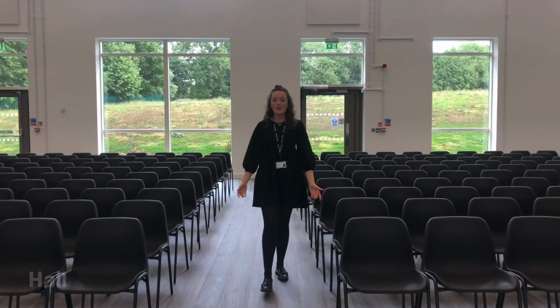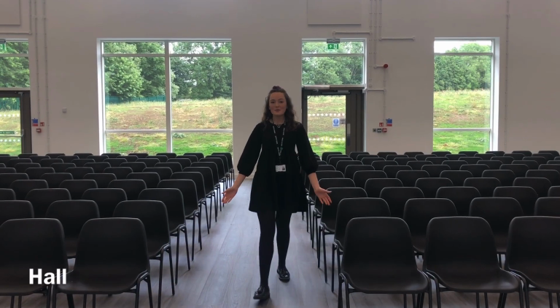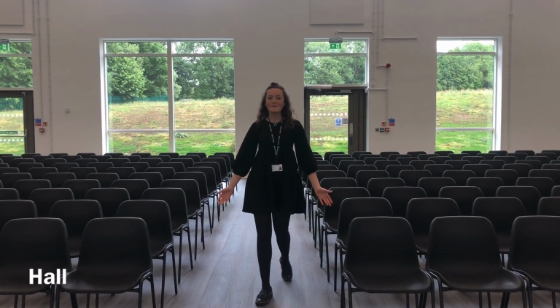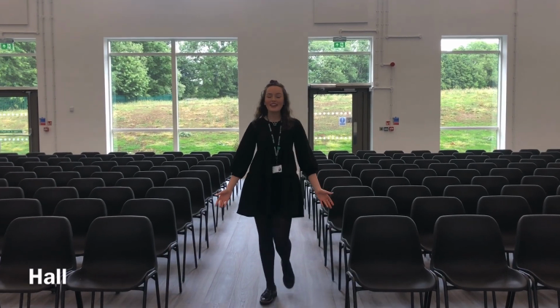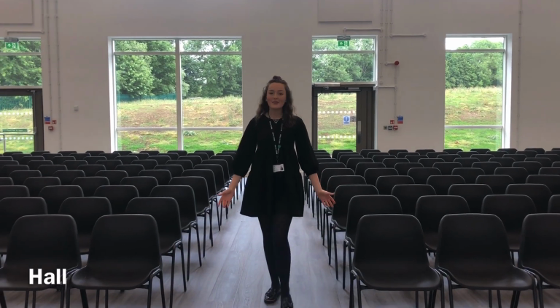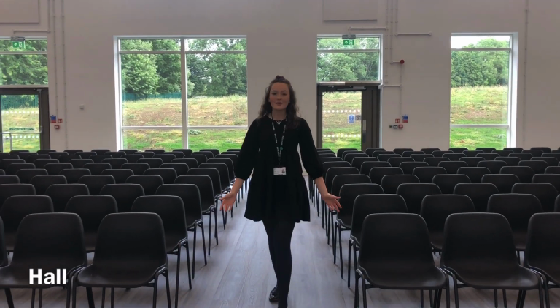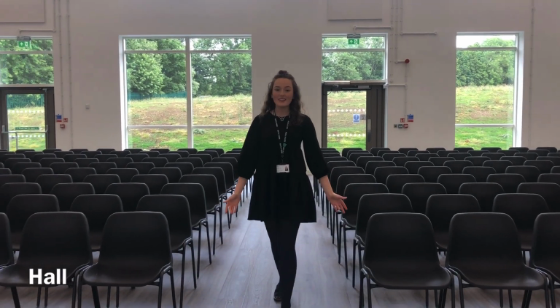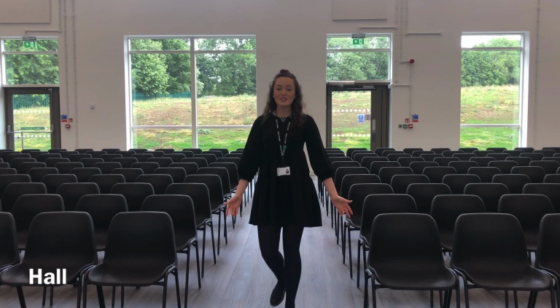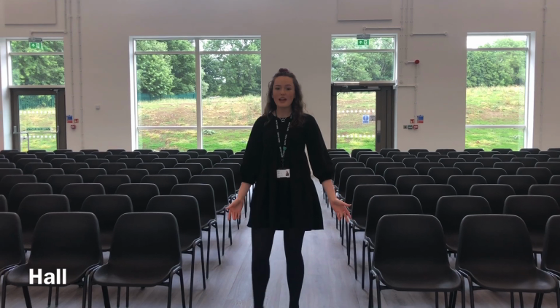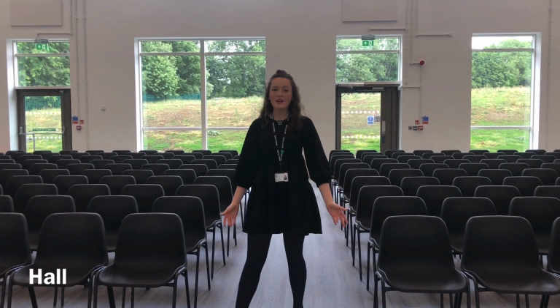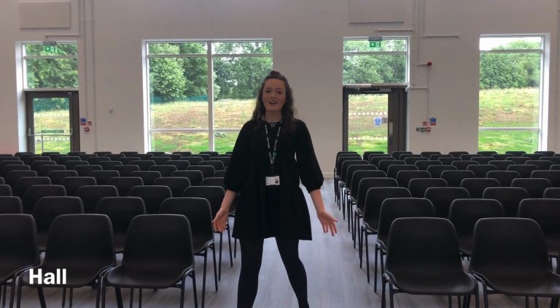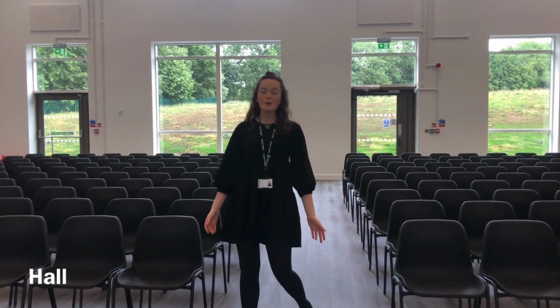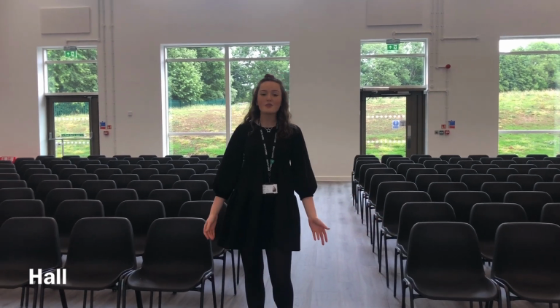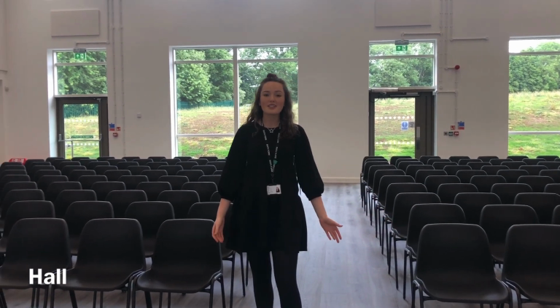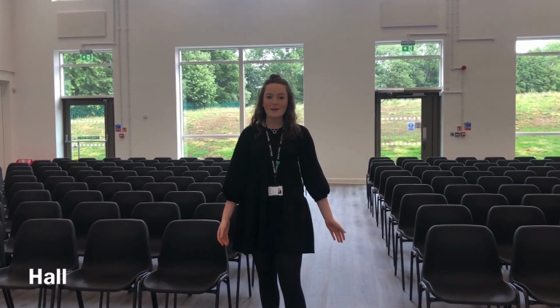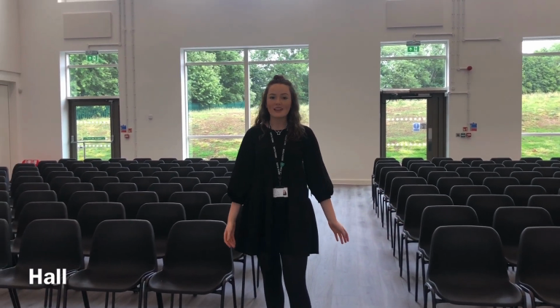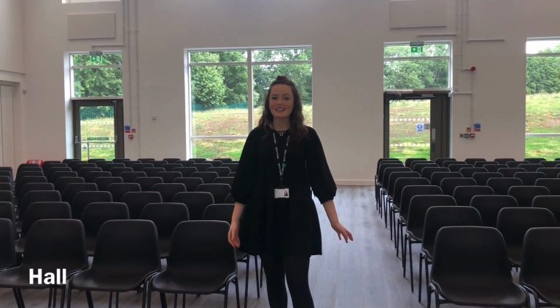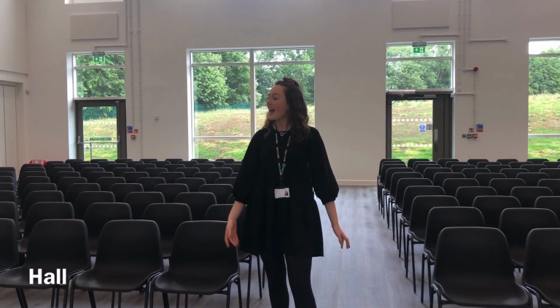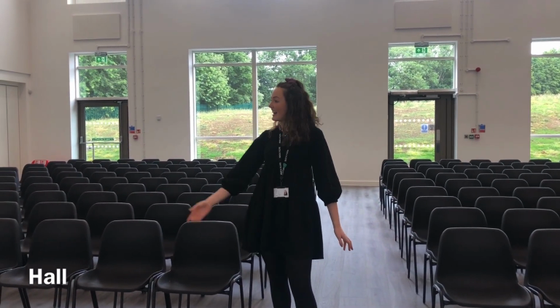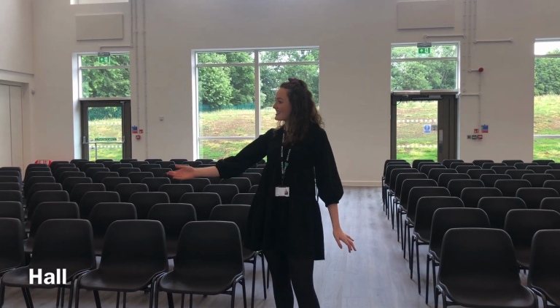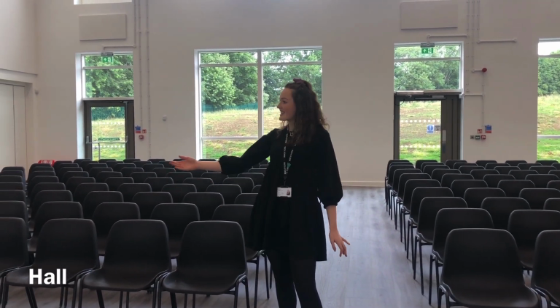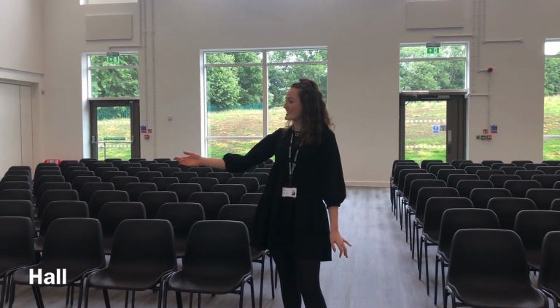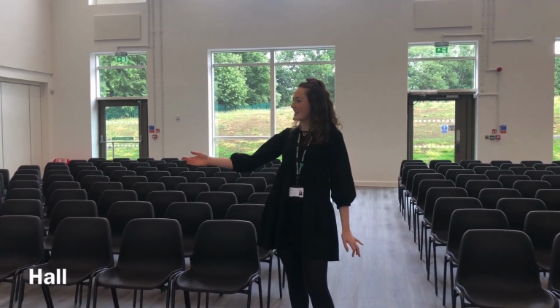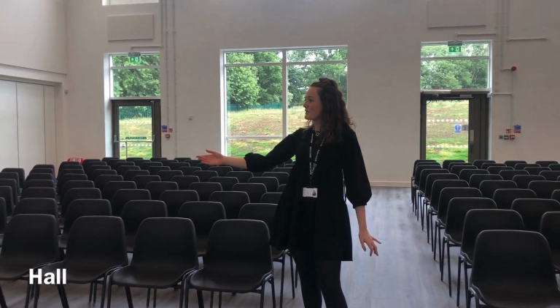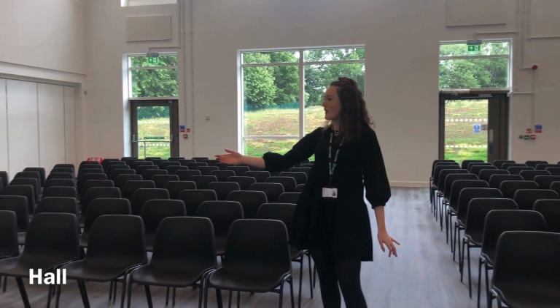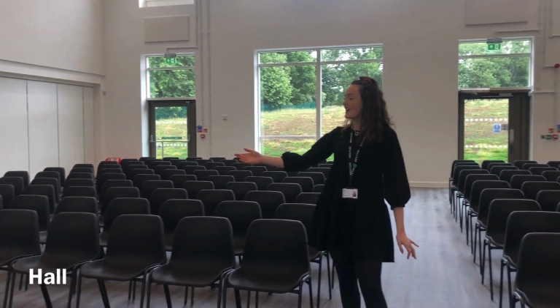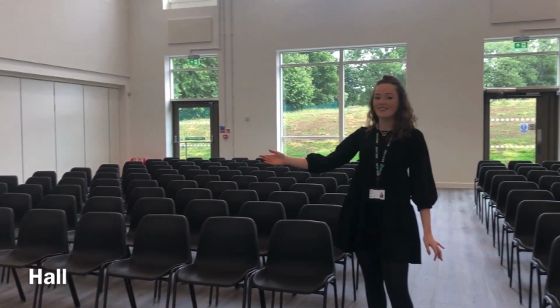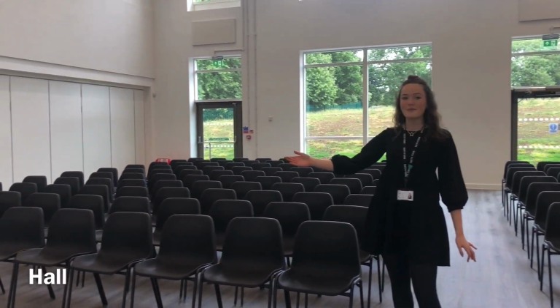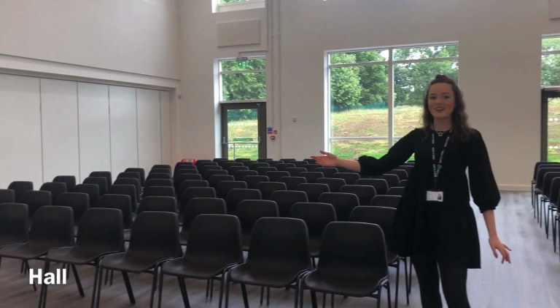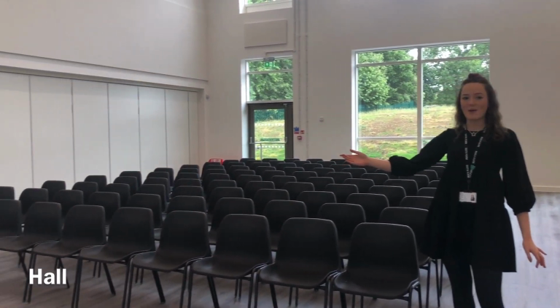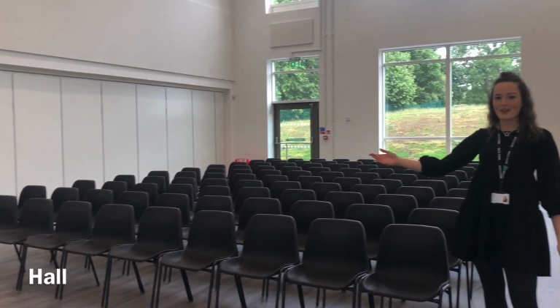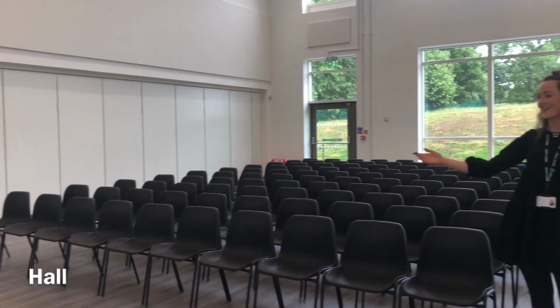Welcome to the main hall. This is where you'll have all of your assemblies and as you can see we've got a lovely big grand piano.